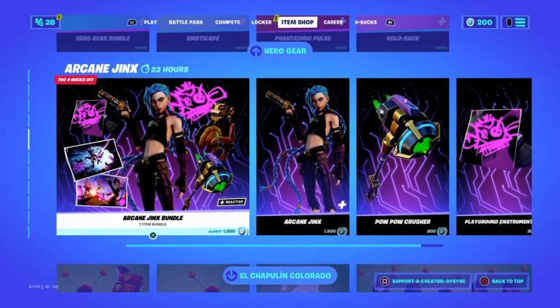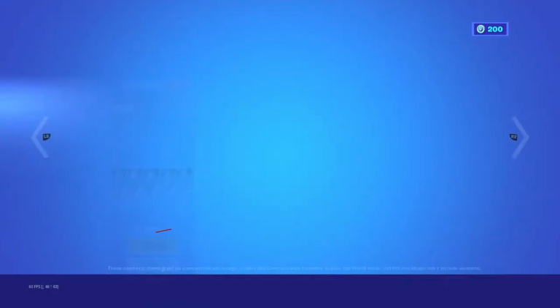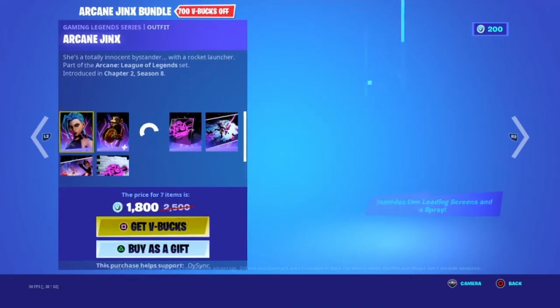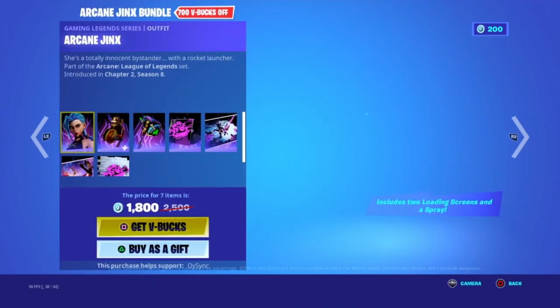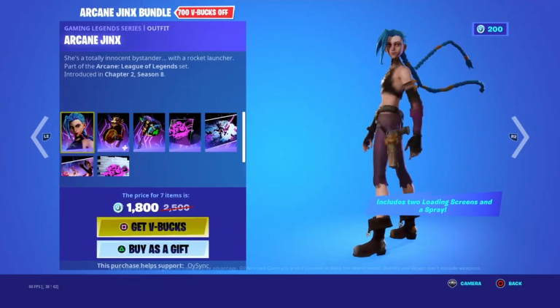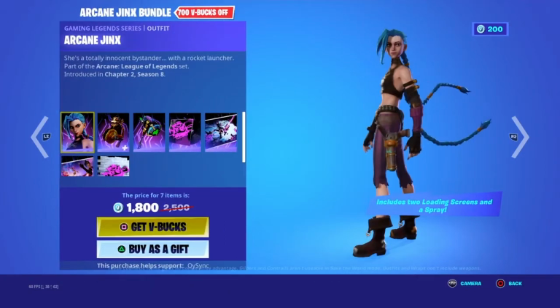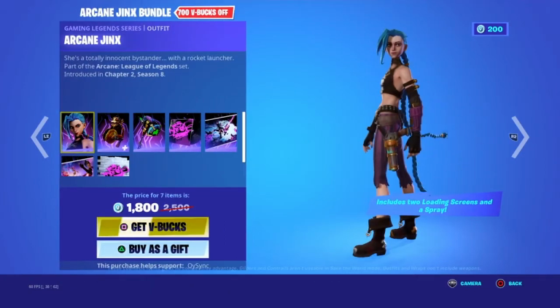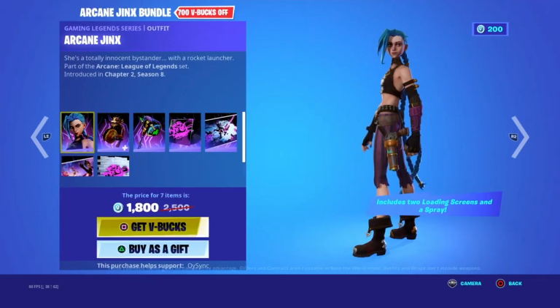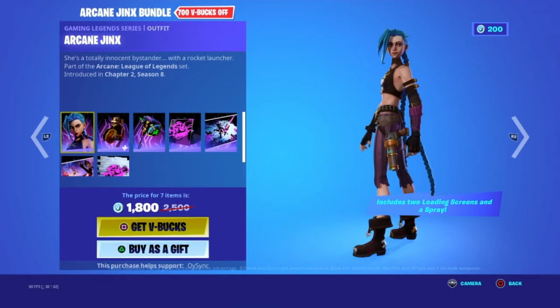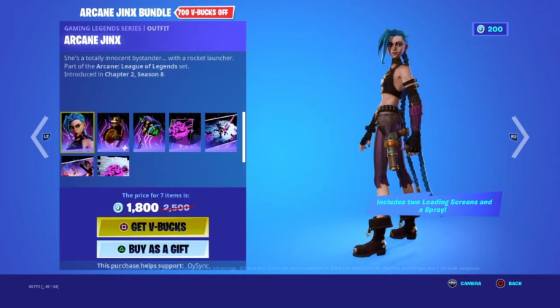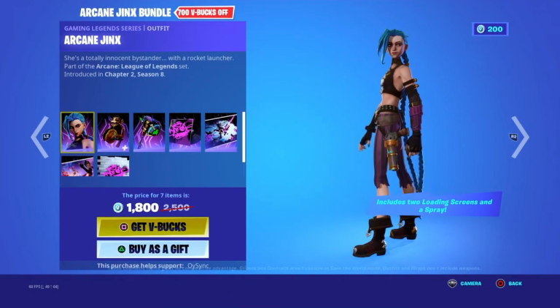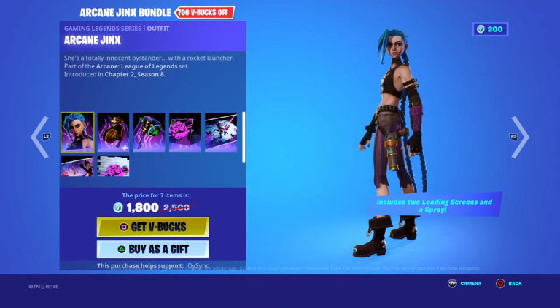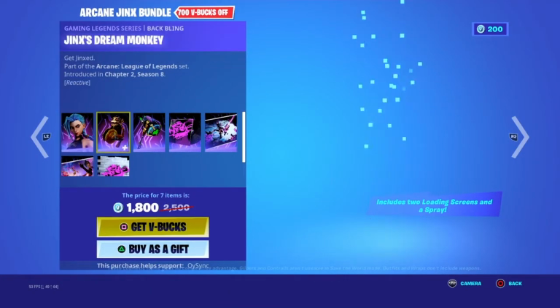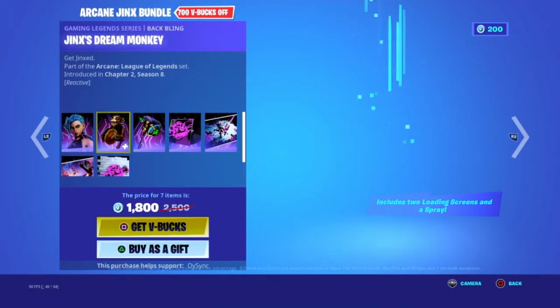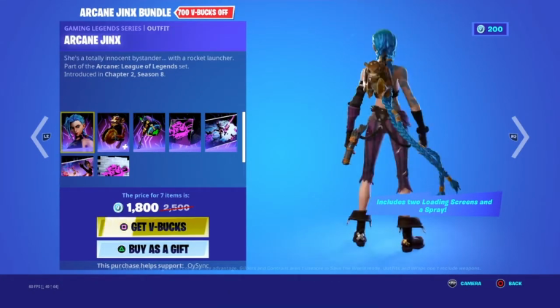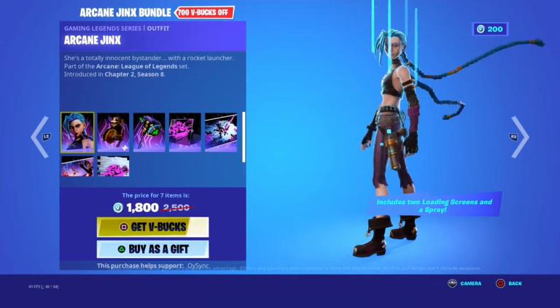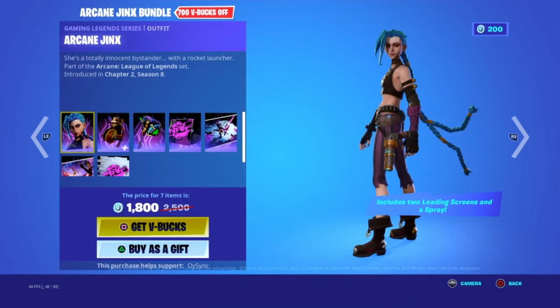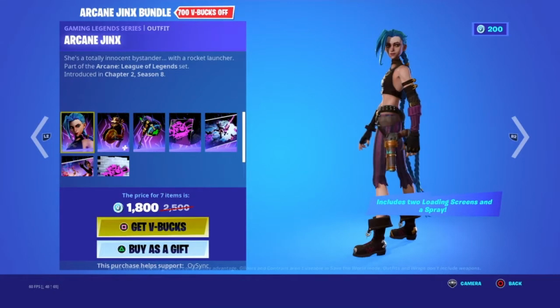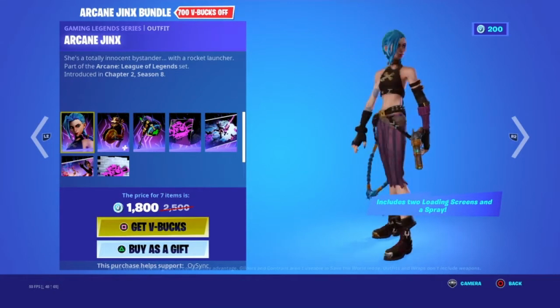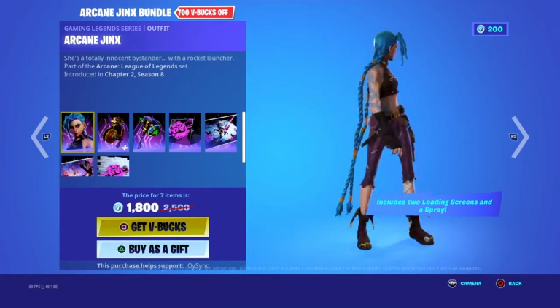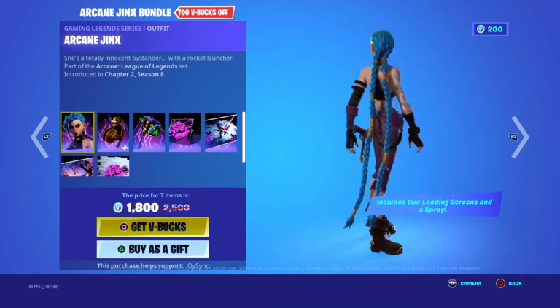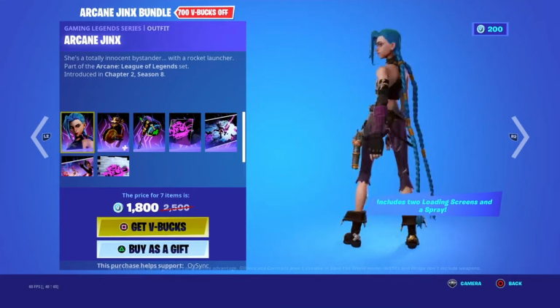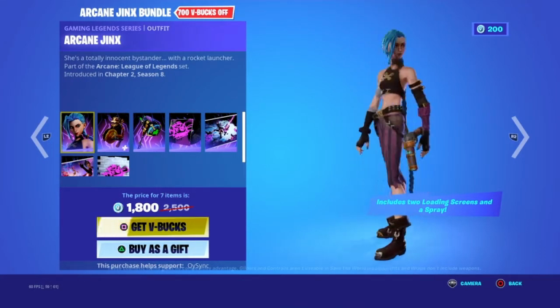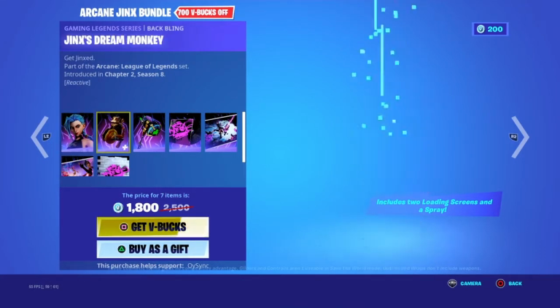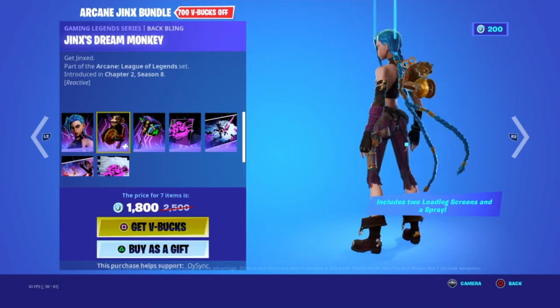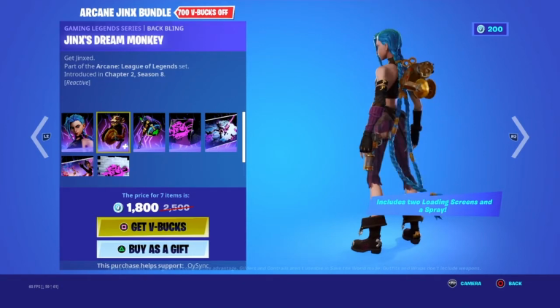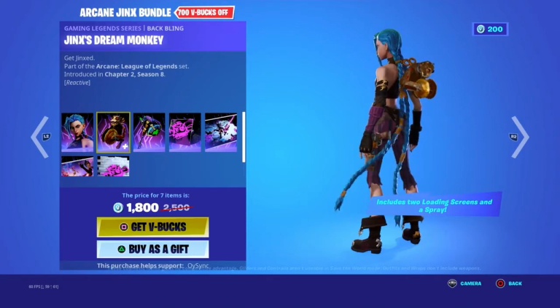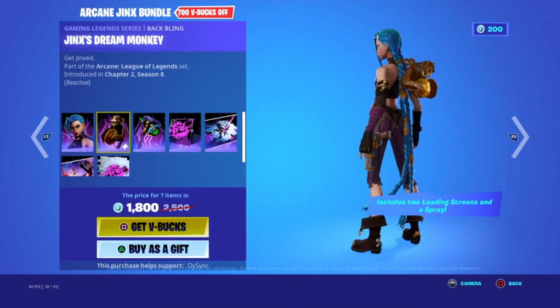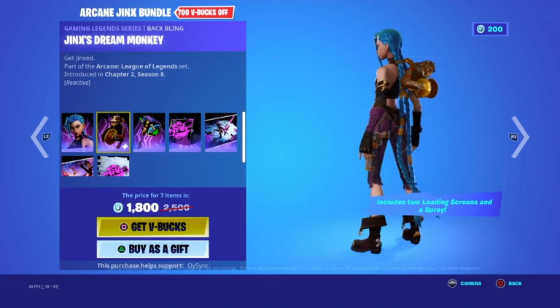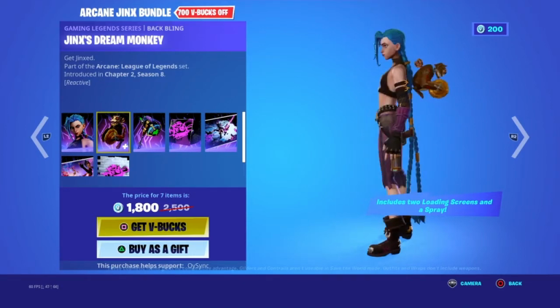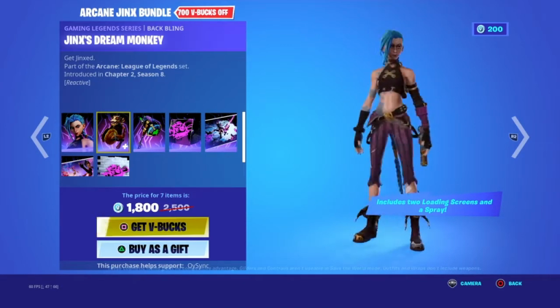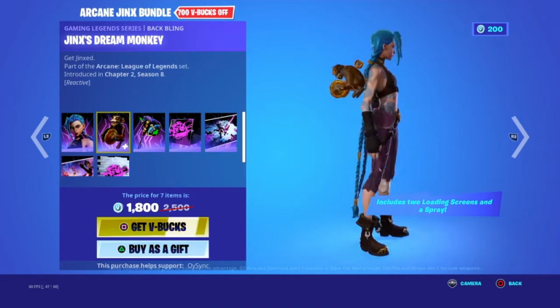This pack, and then the Arcane Jinx Bundle — this is the skin and this thingy.